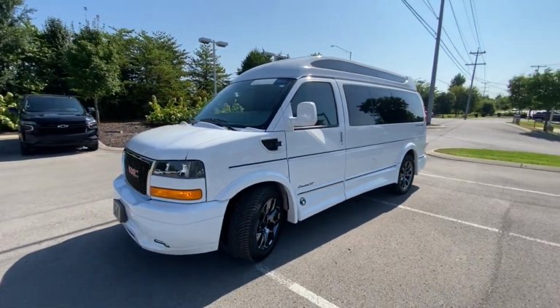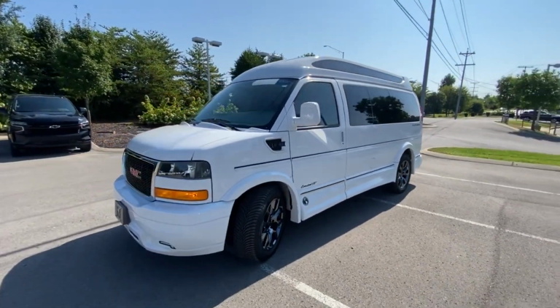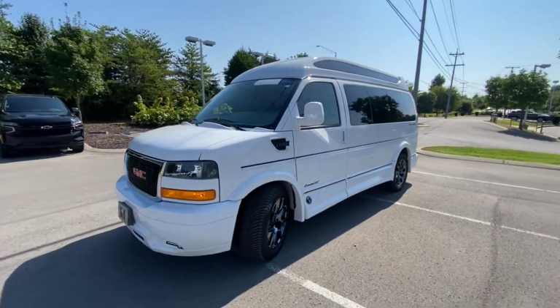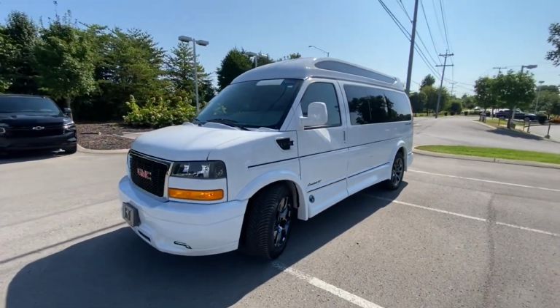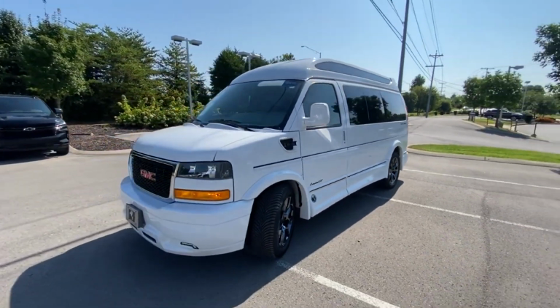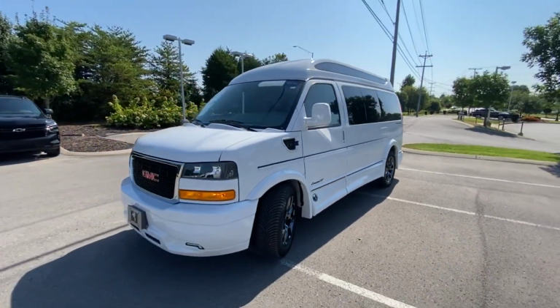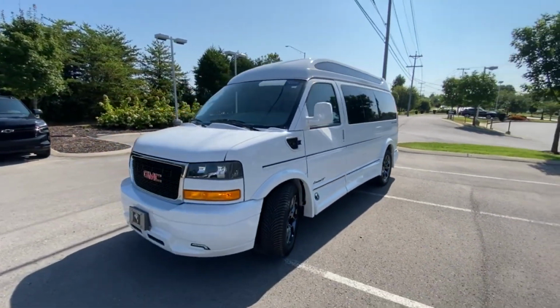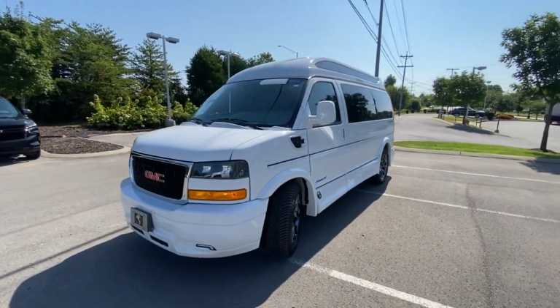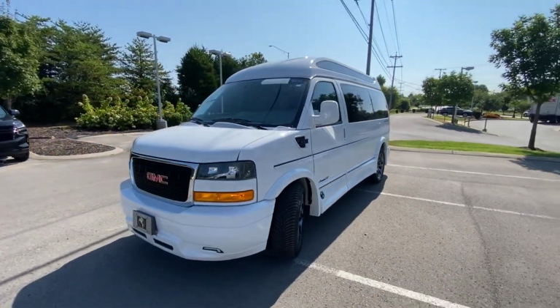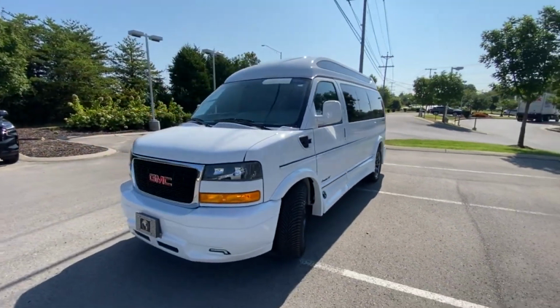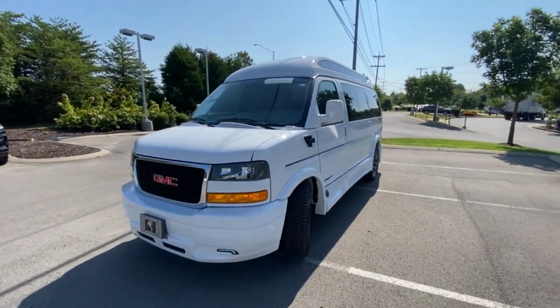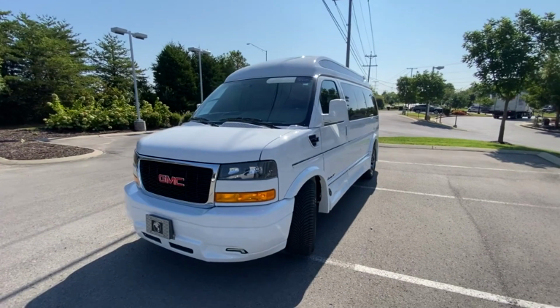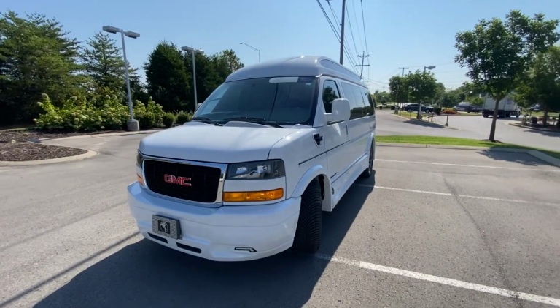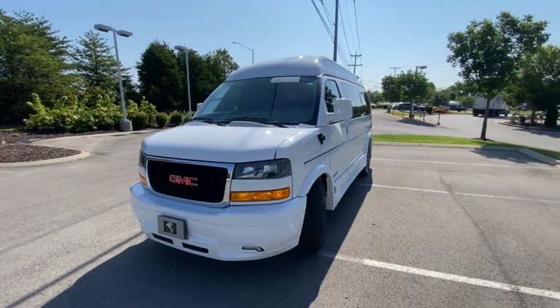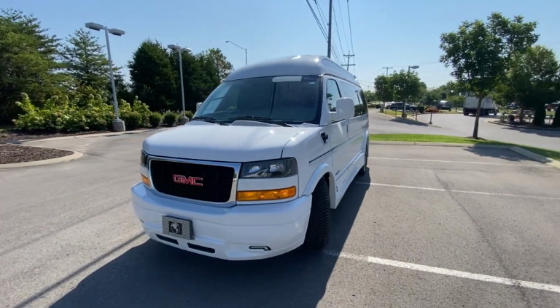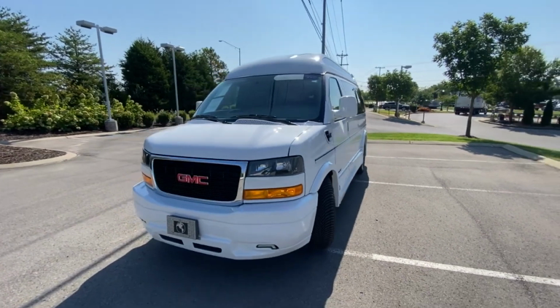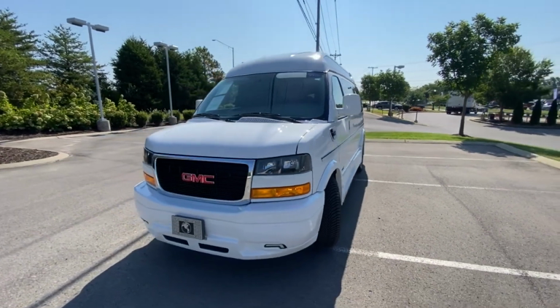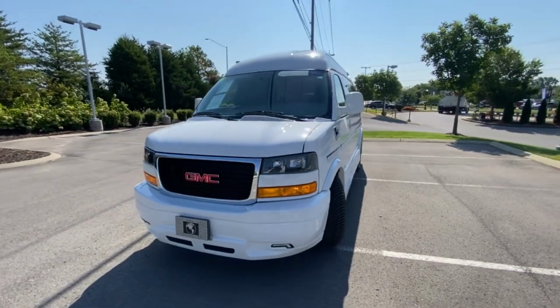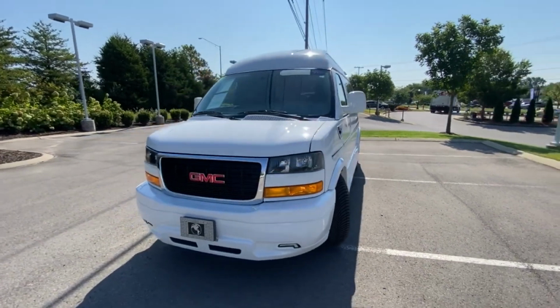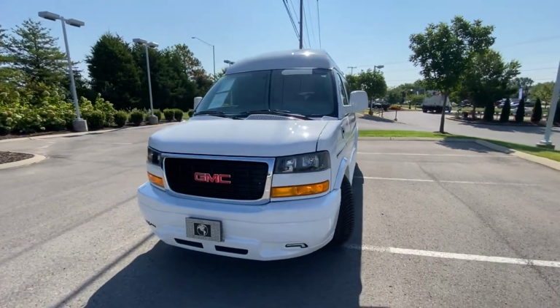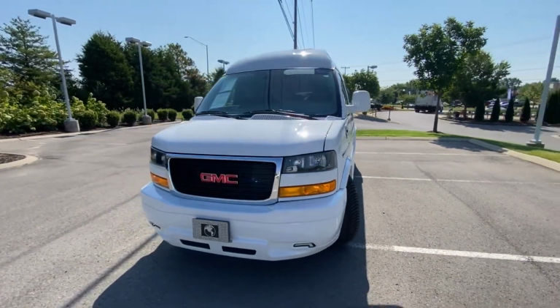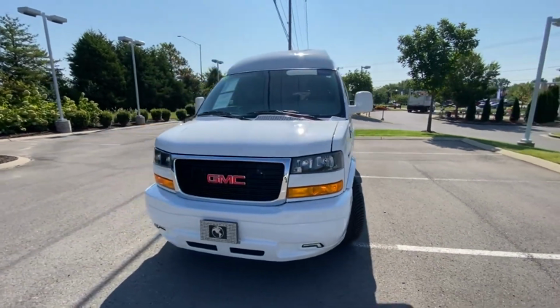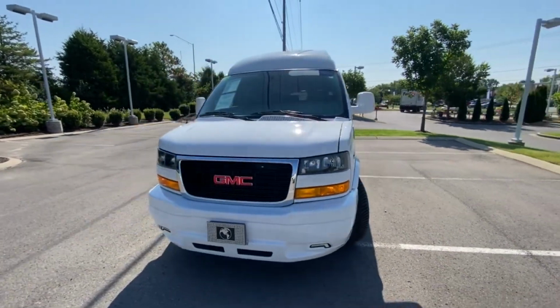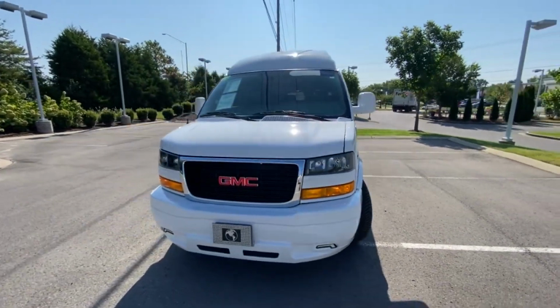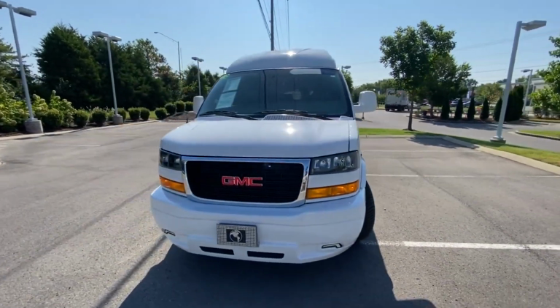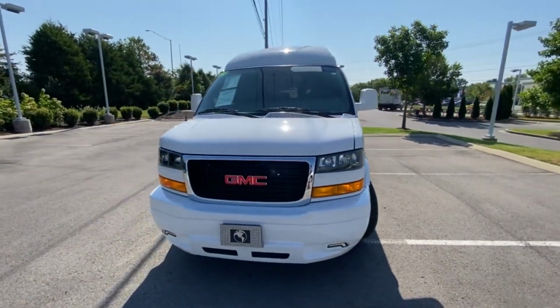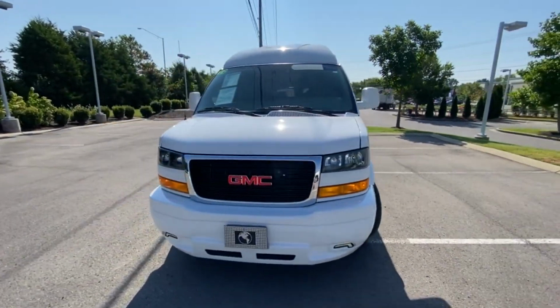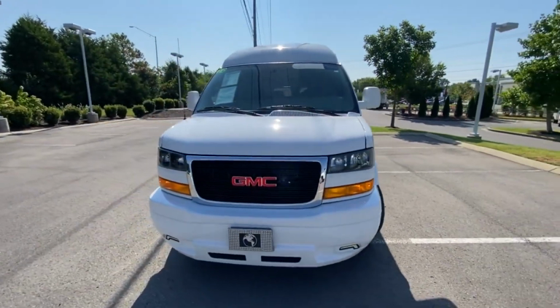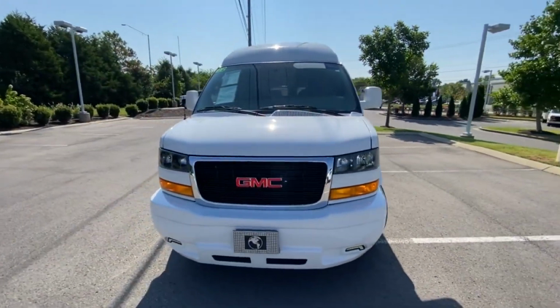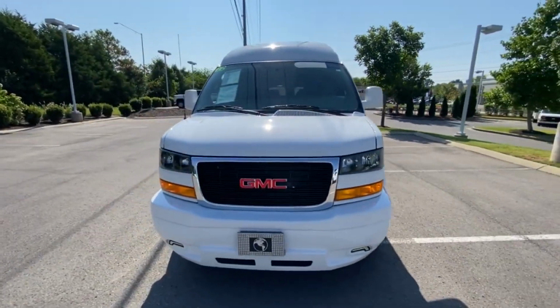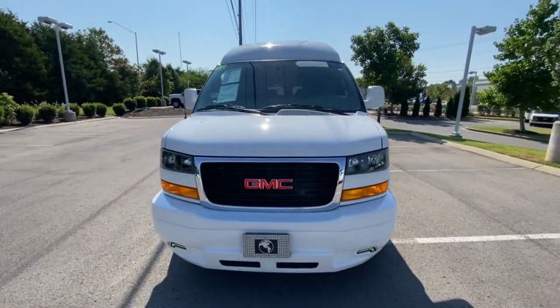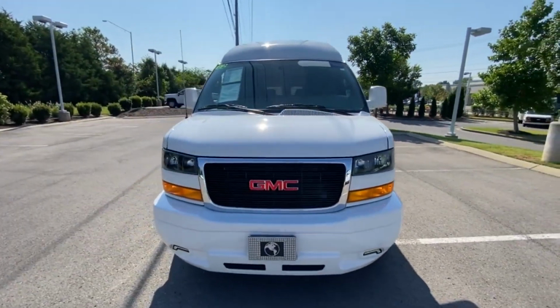This one has just a little under 5,000 miles.